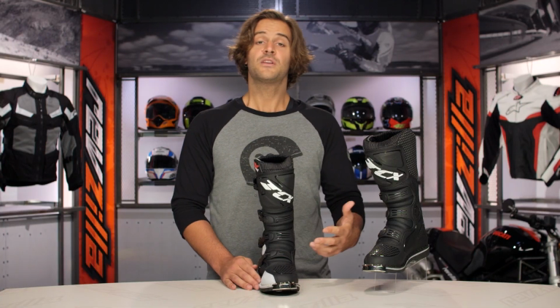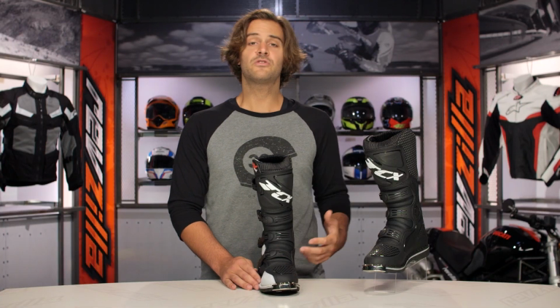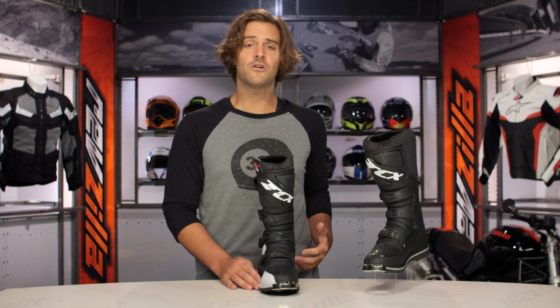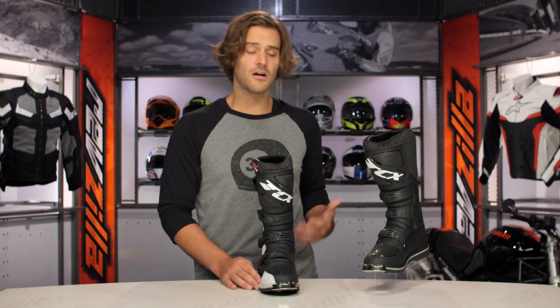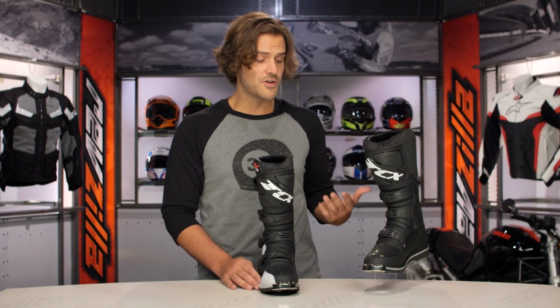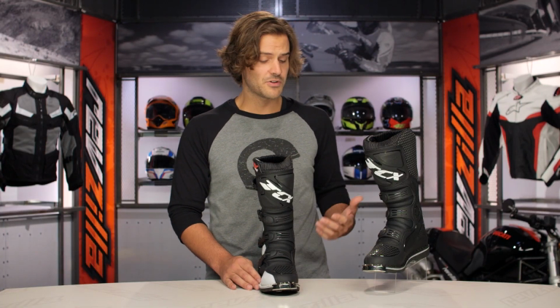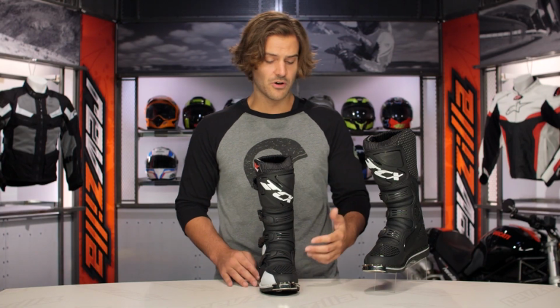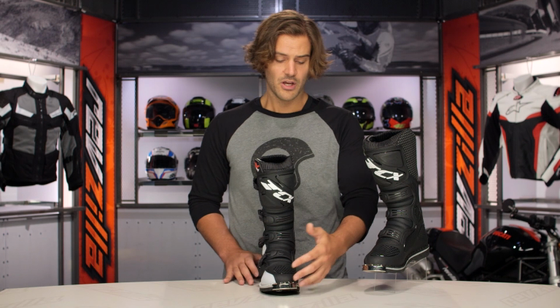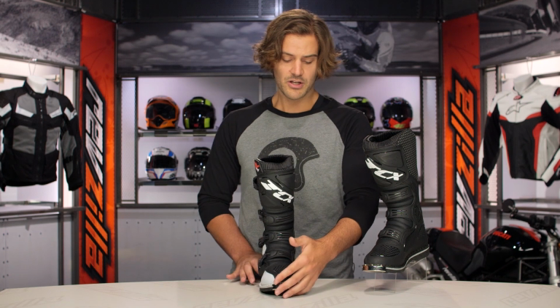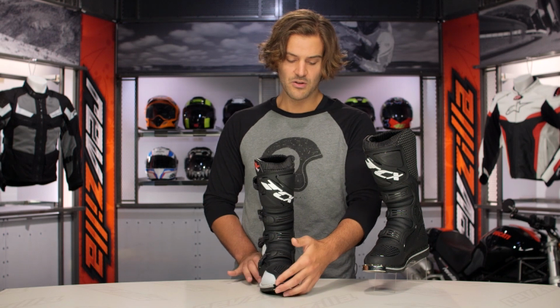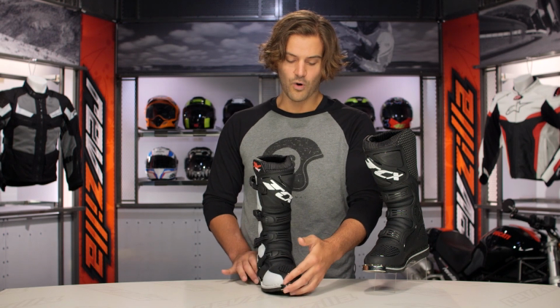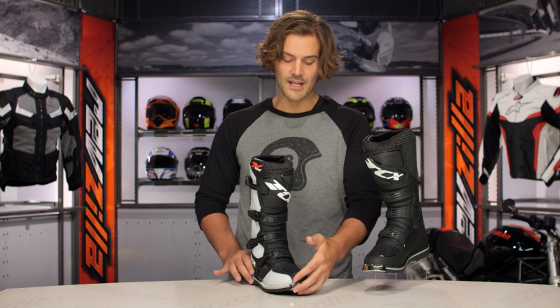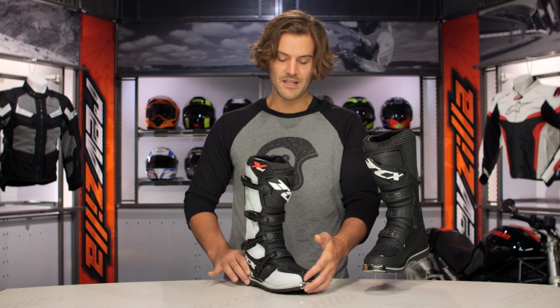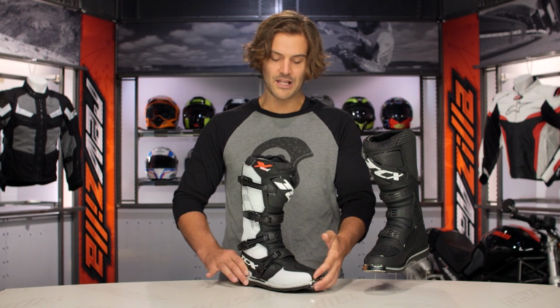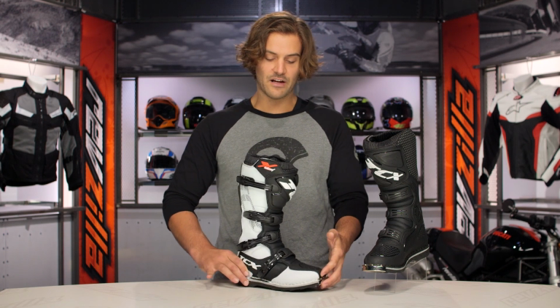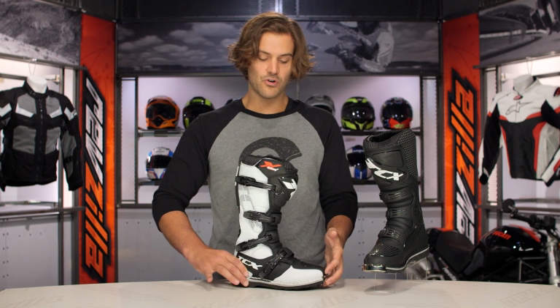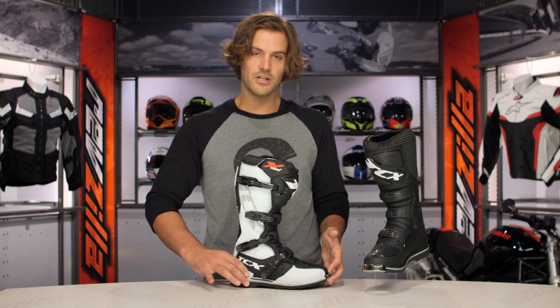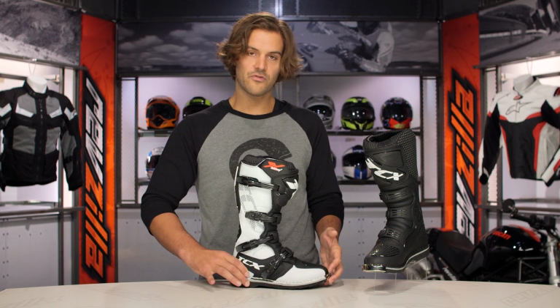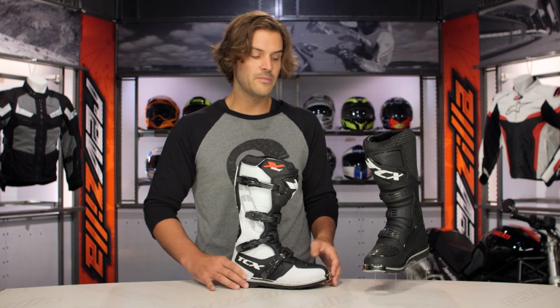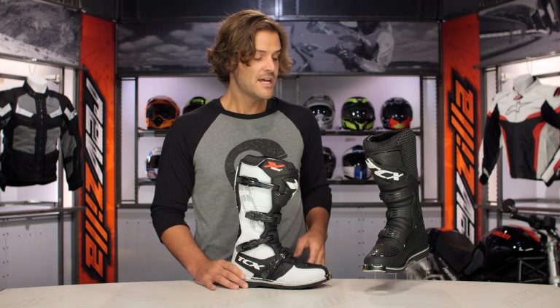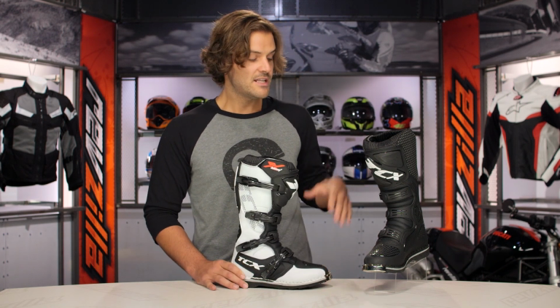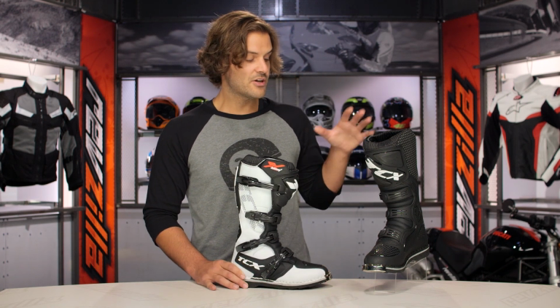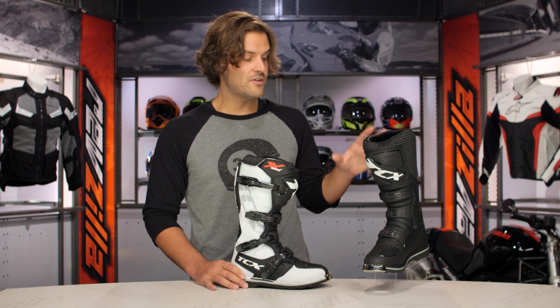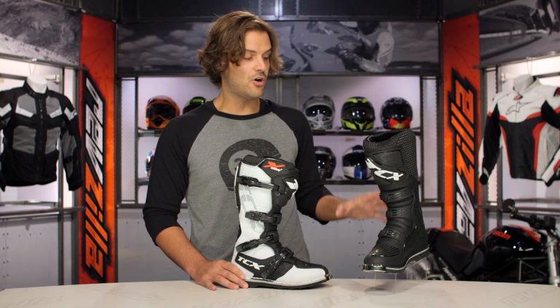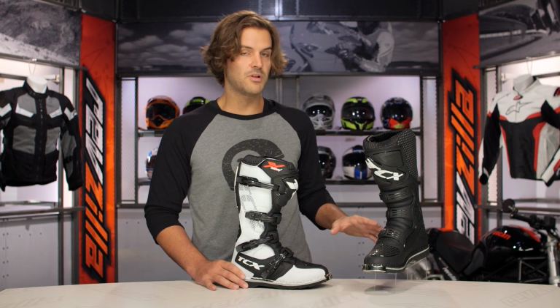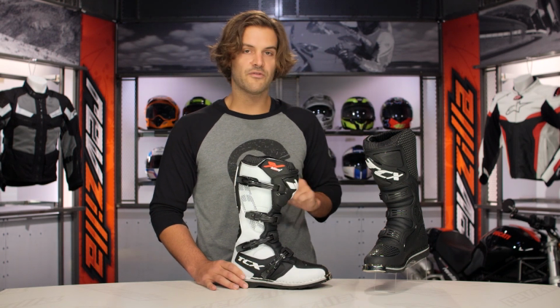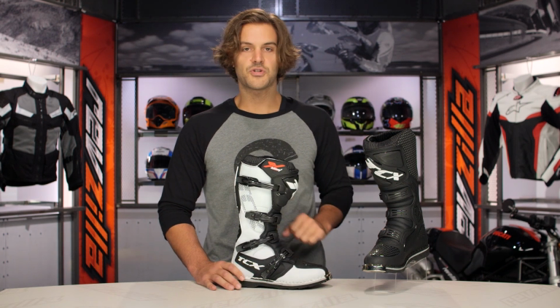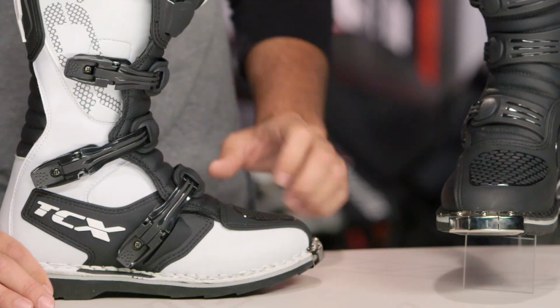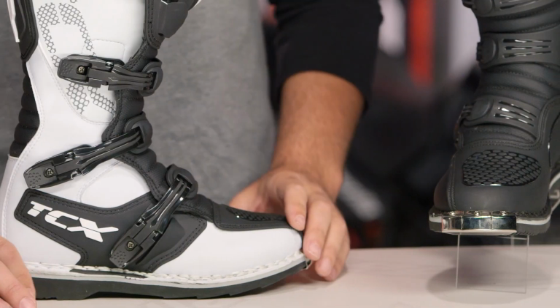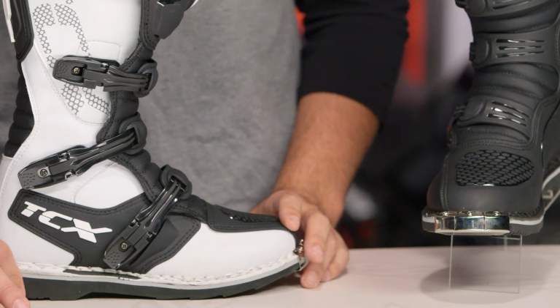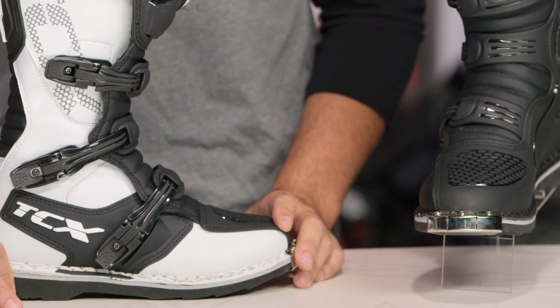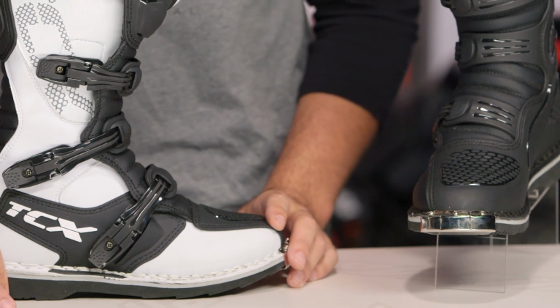As far as colorways are concerned, you're going to see the white and the black version in front of me, and then you're going to have the all black version on my left hand side.